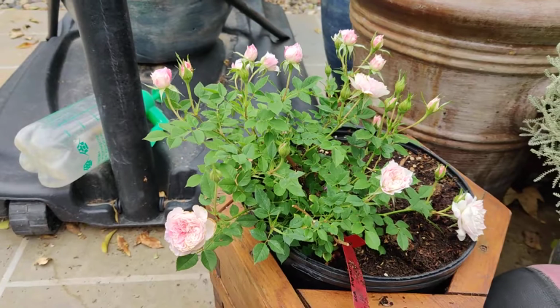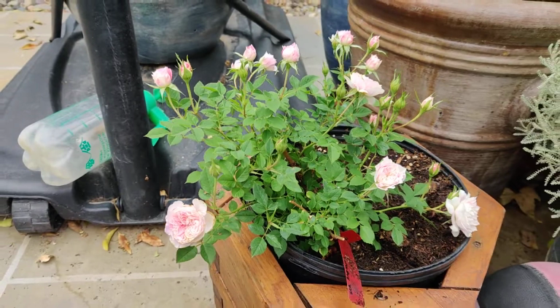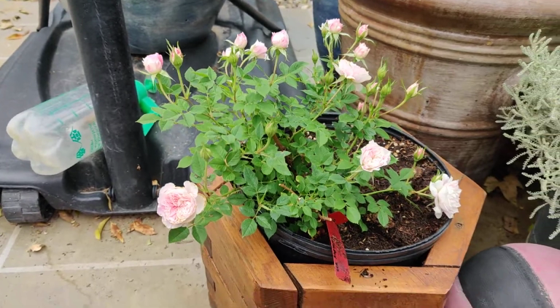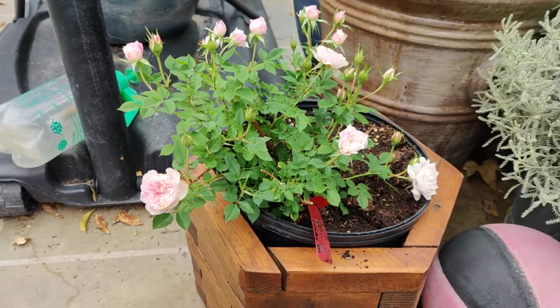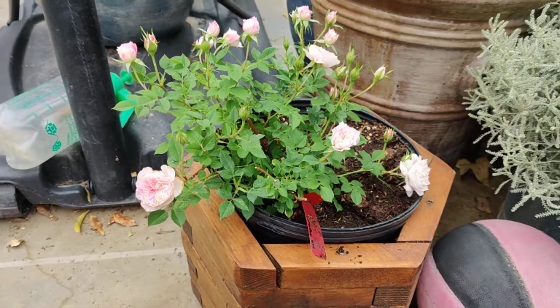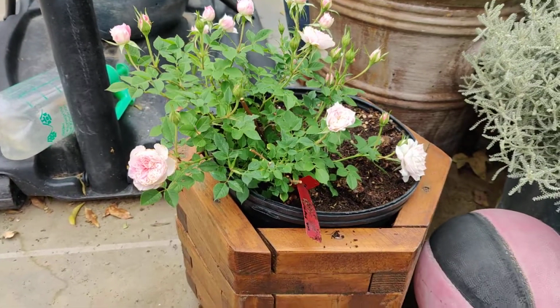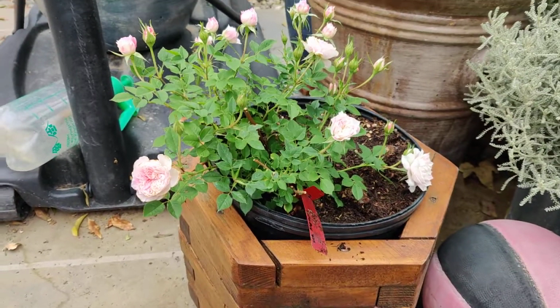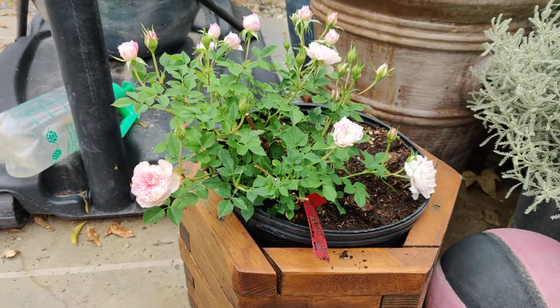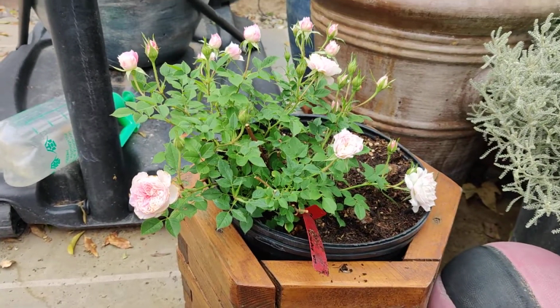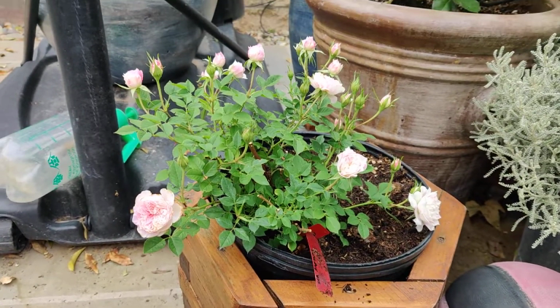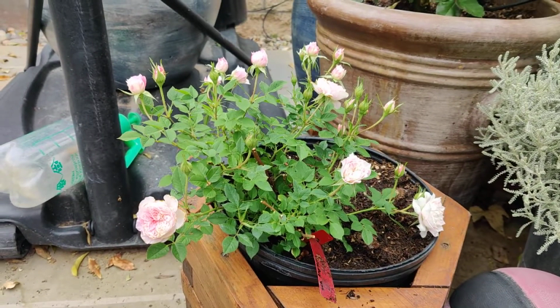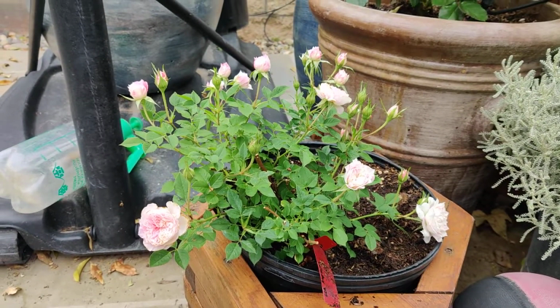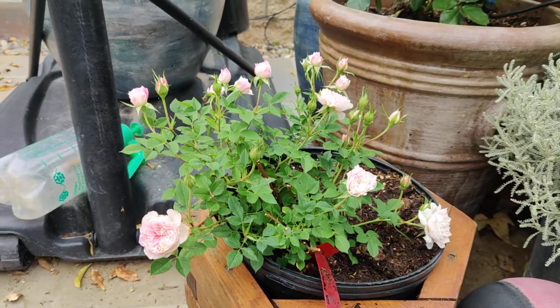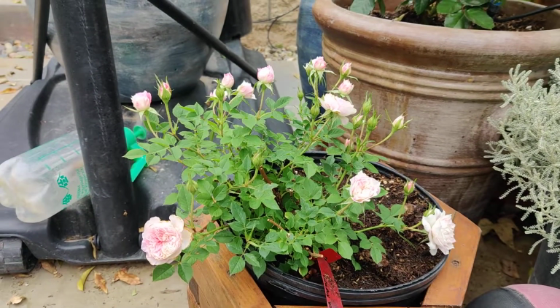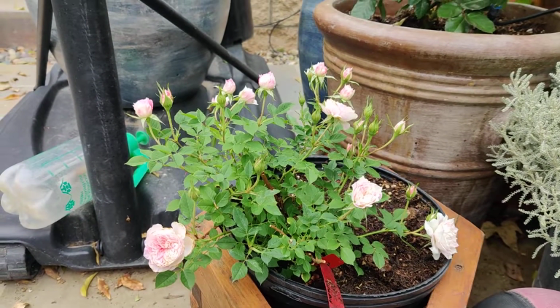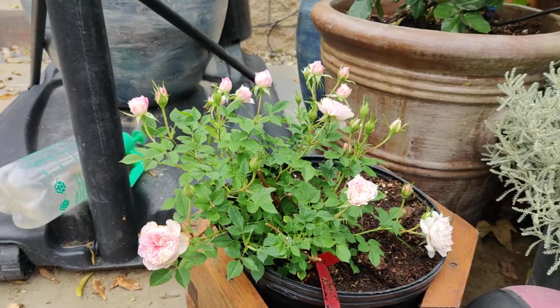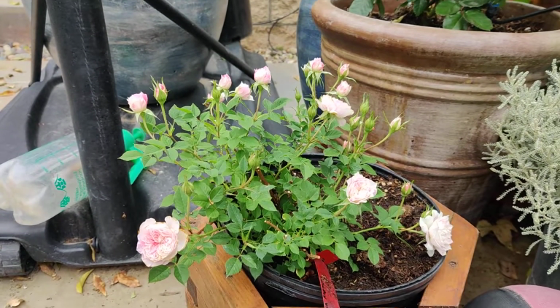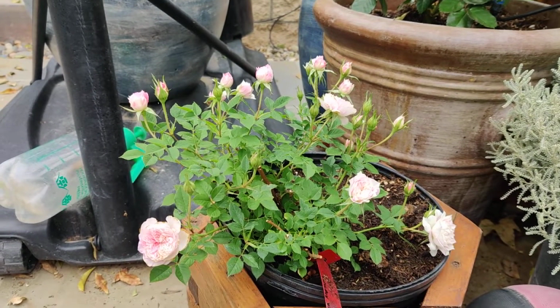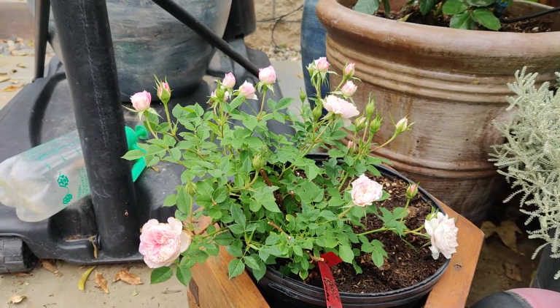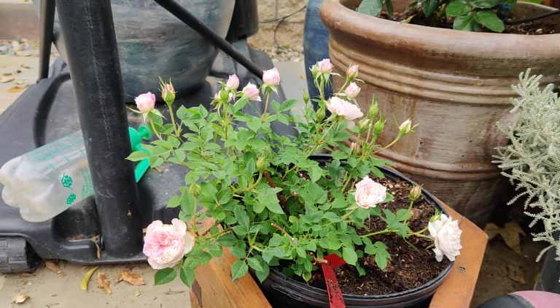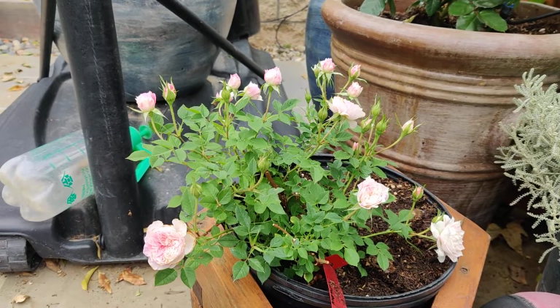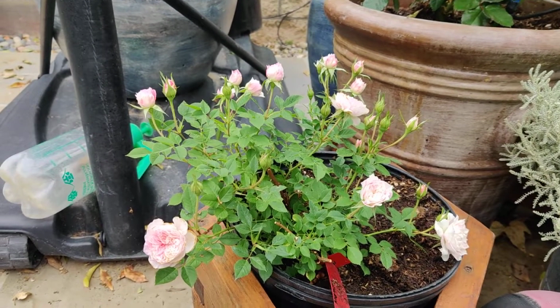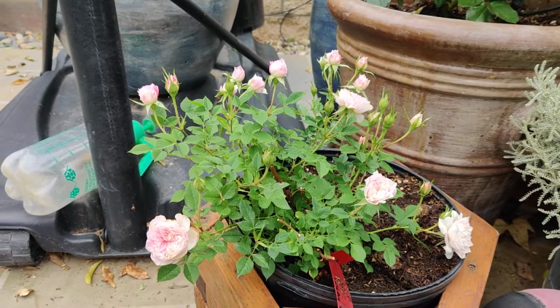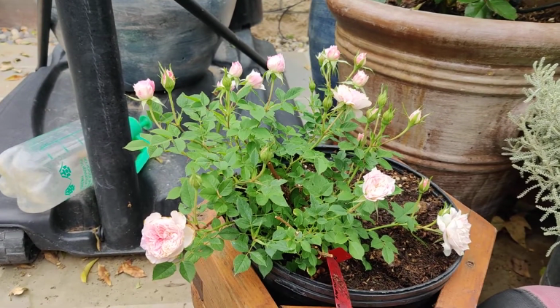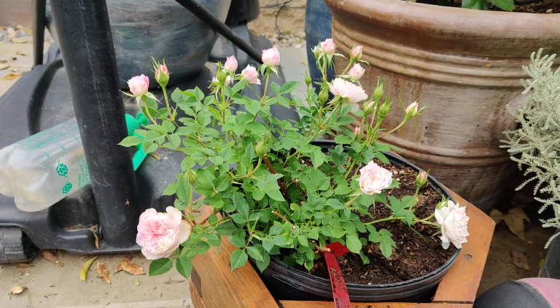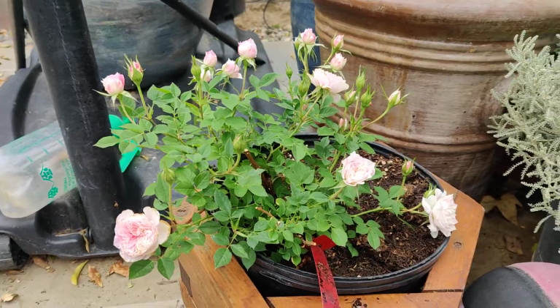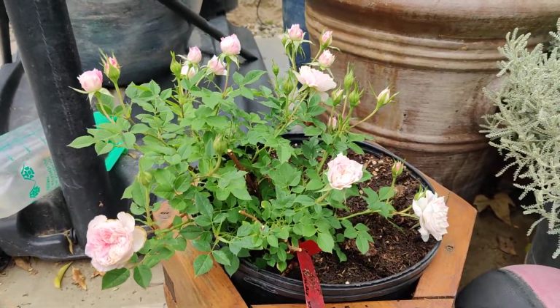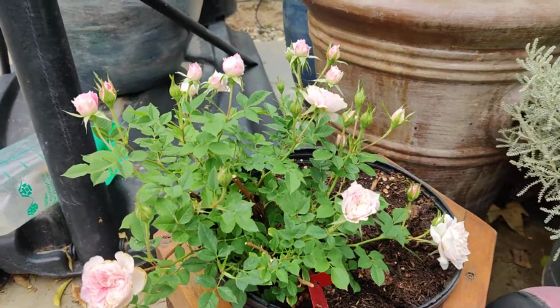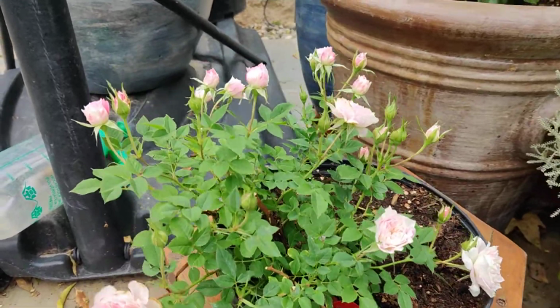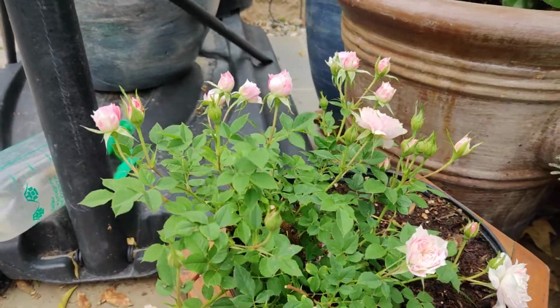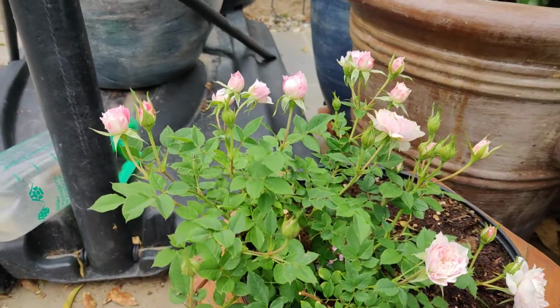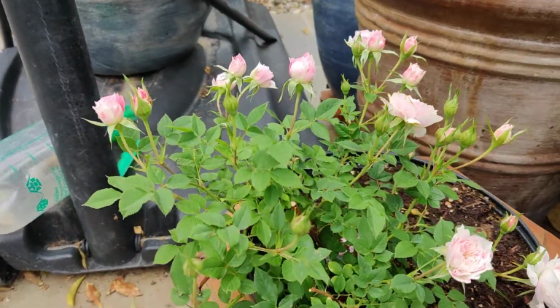It's currently in about a five-gallon pot.